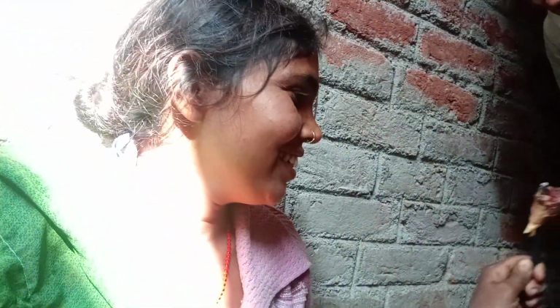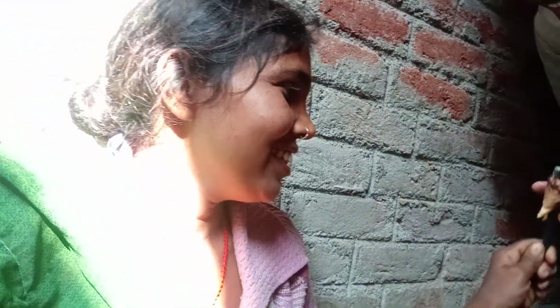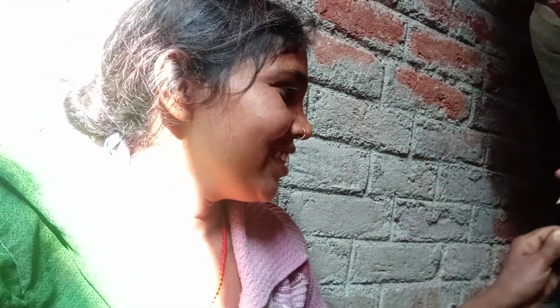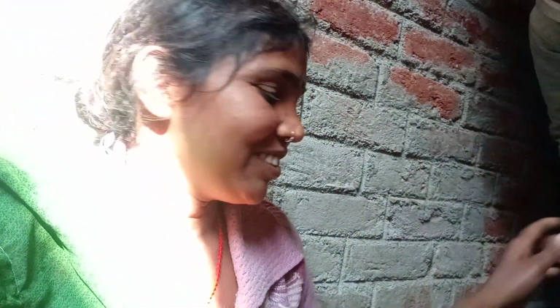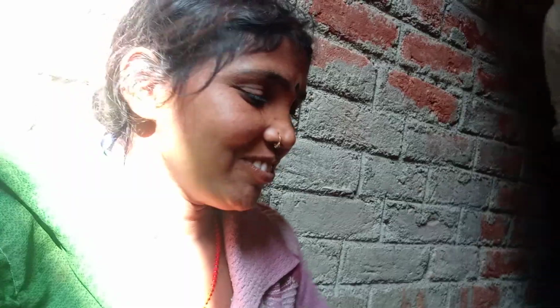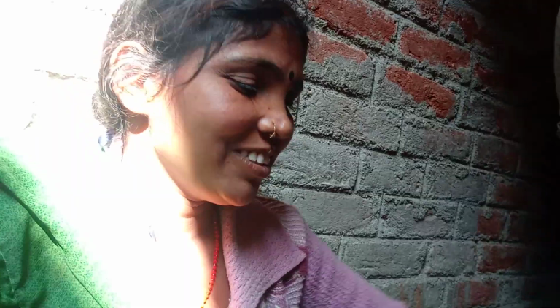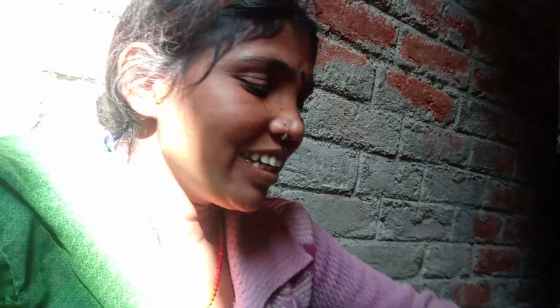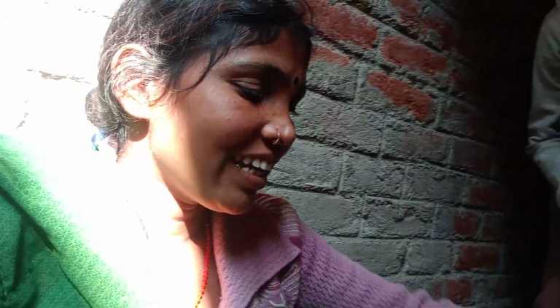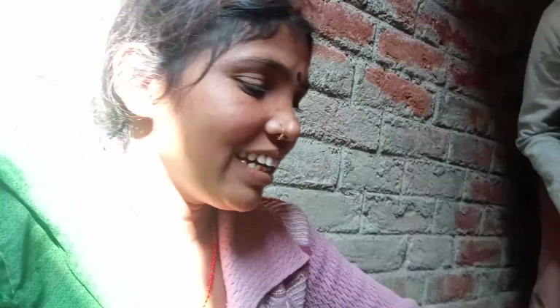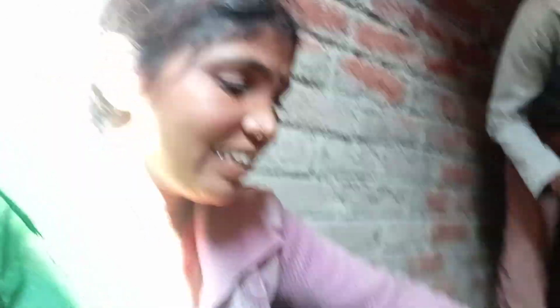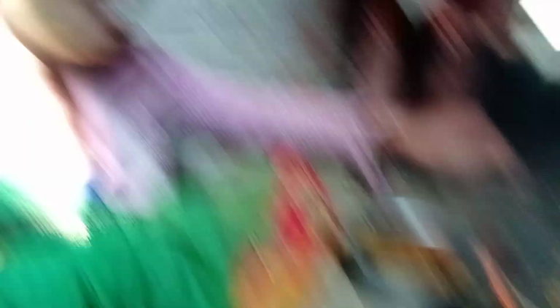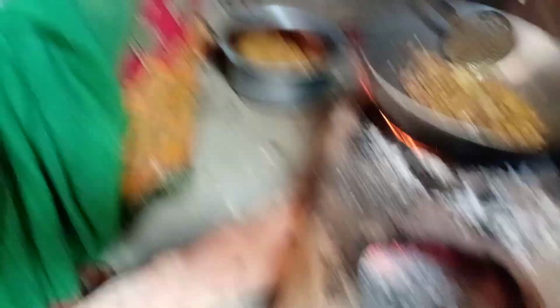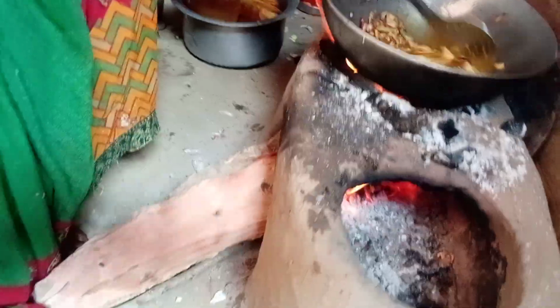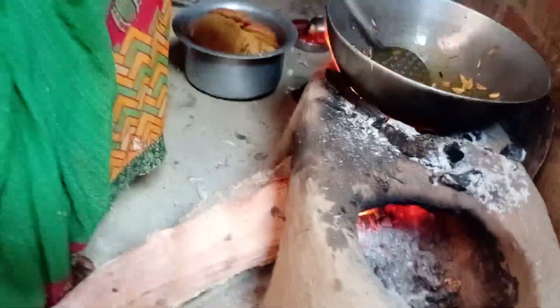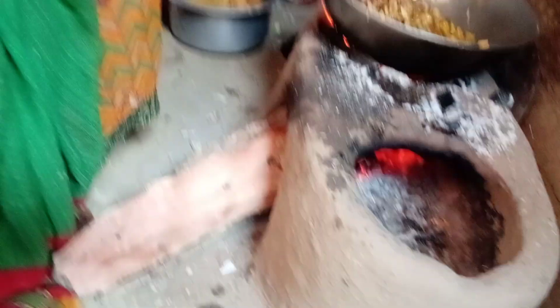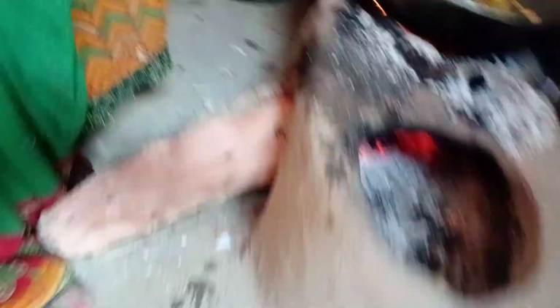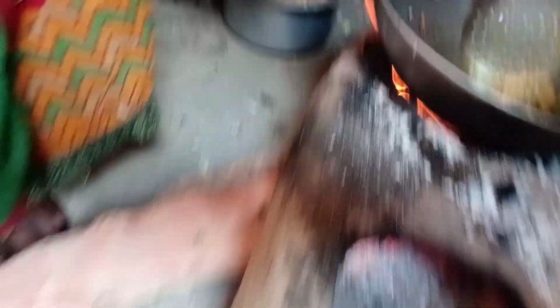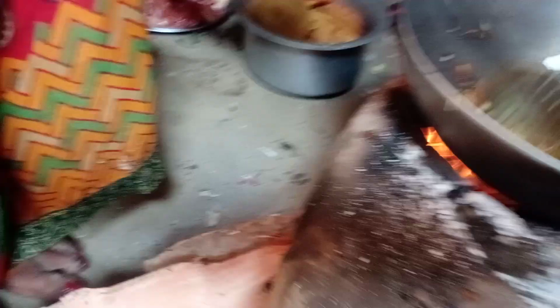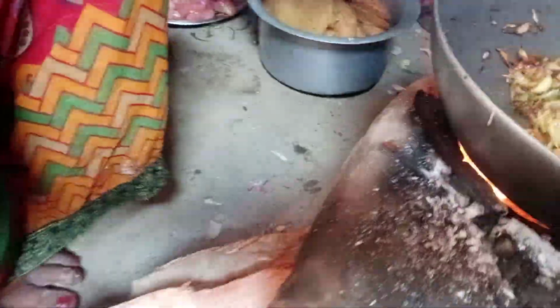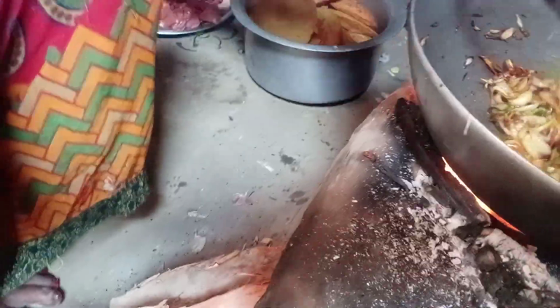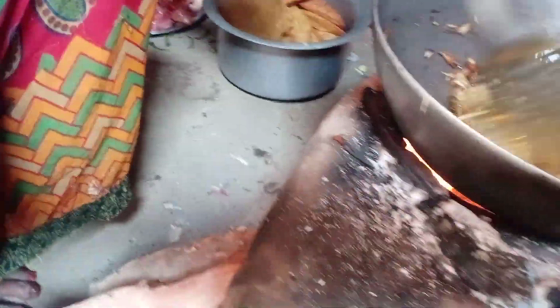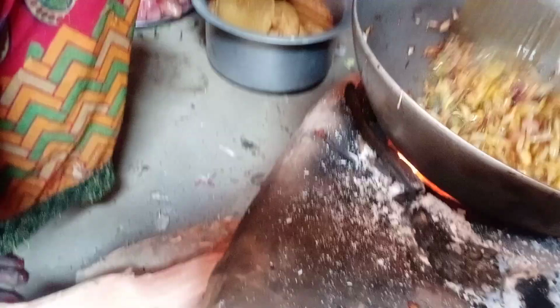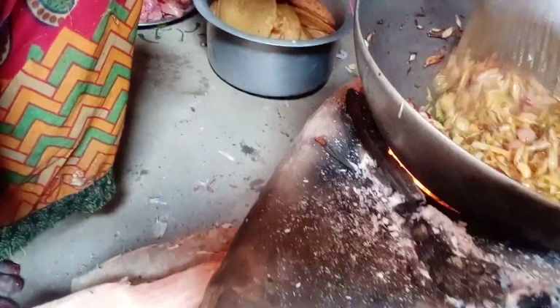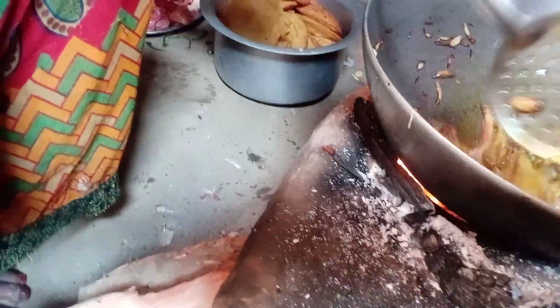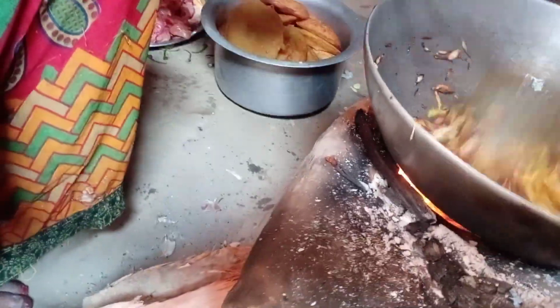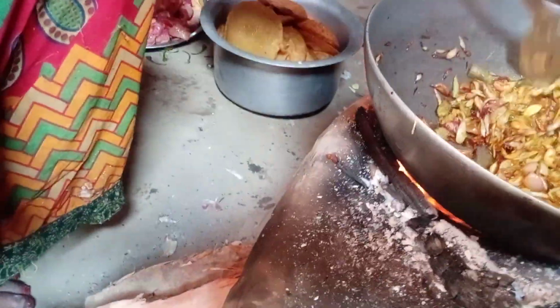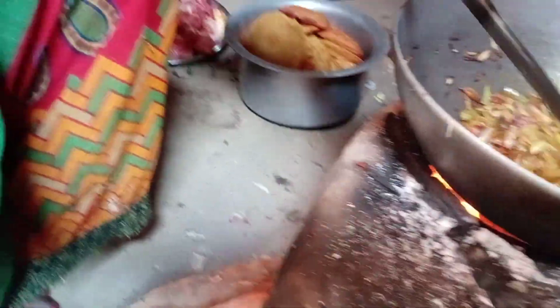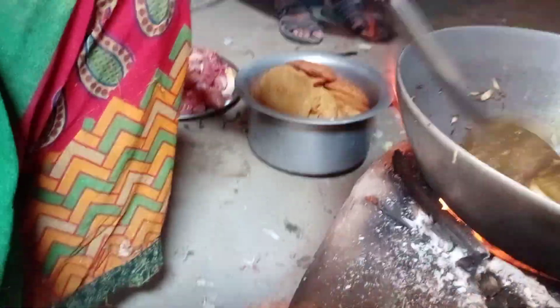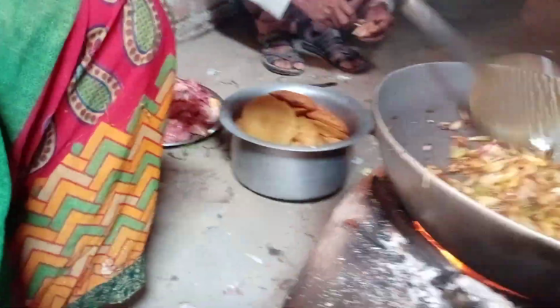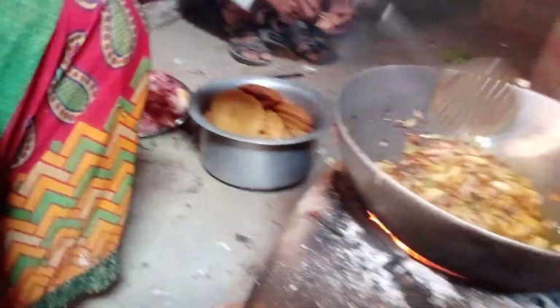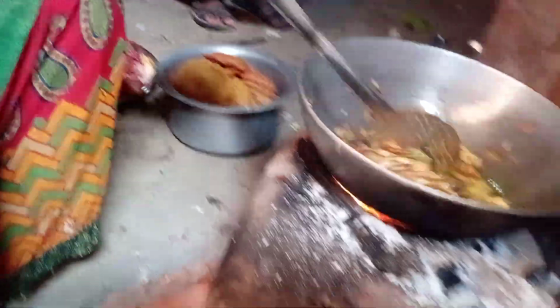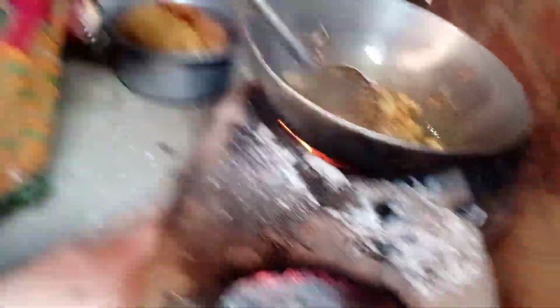Okay, we're going to start with my hand. I'll let this in here. I'll make it a little bit.